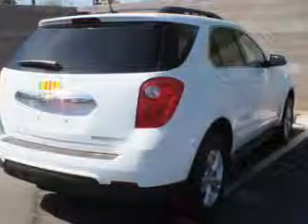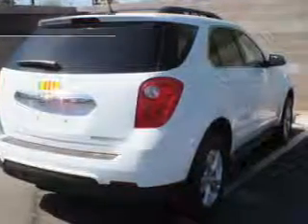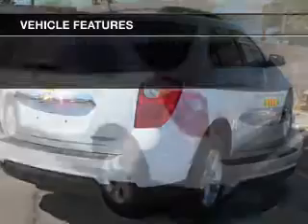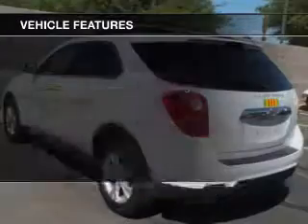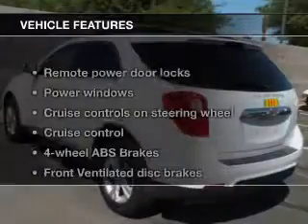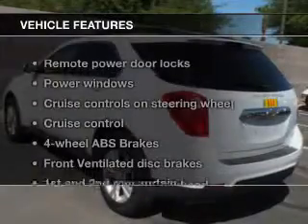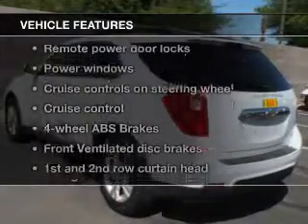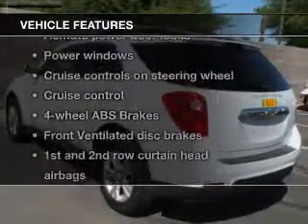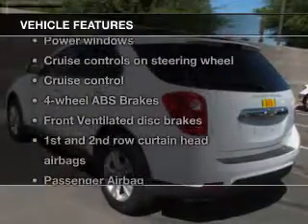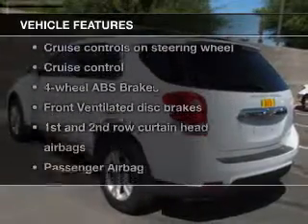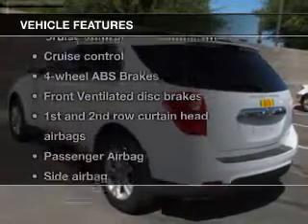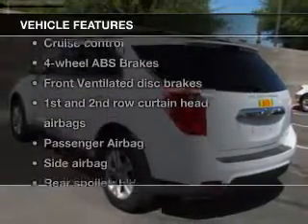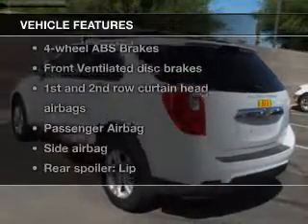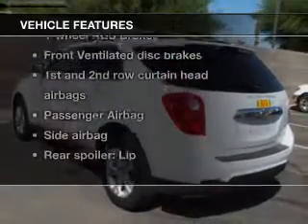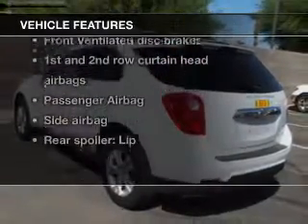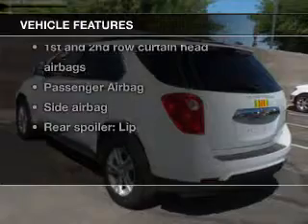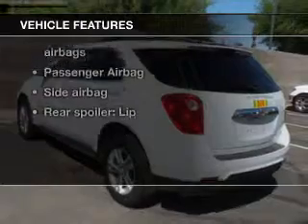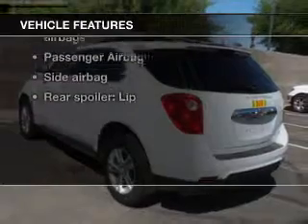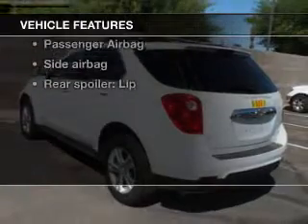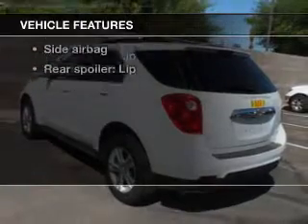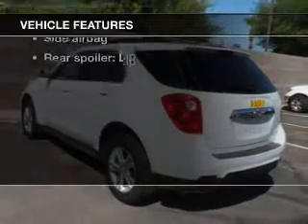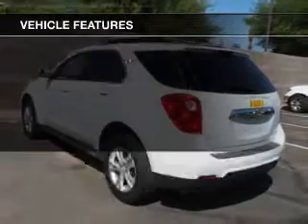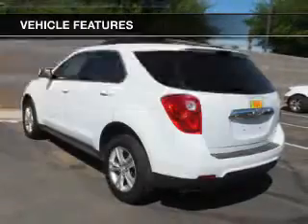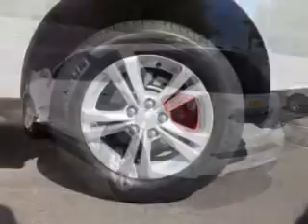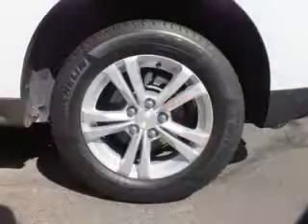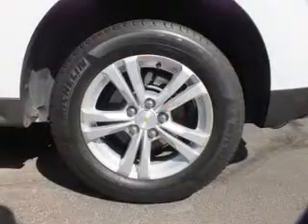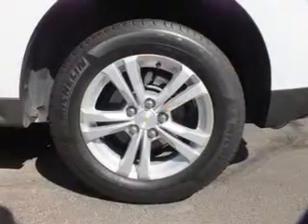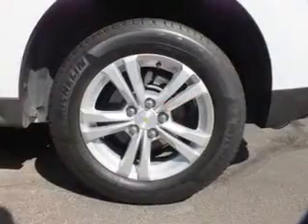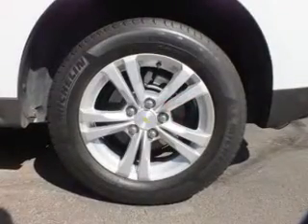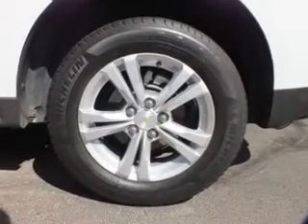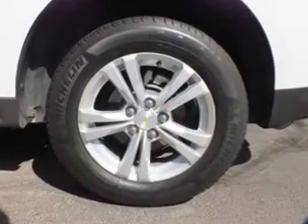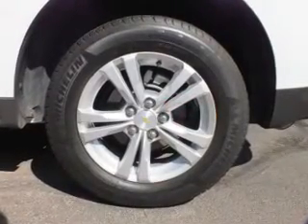And with these notable features, you won't want to miss out on the opportunity to own this amazing ride. Power door locks, power windows.